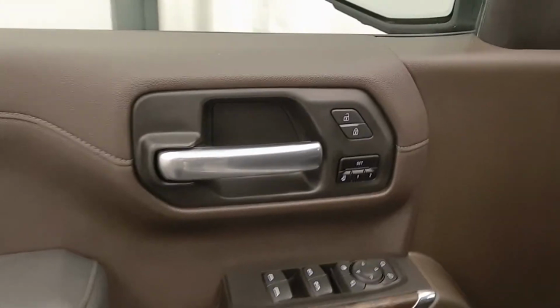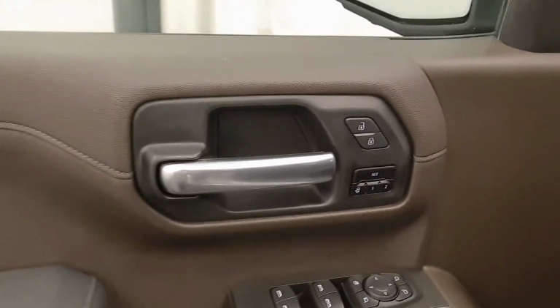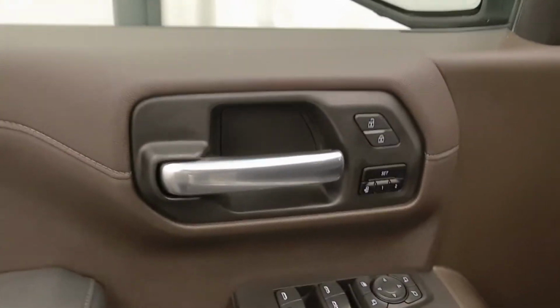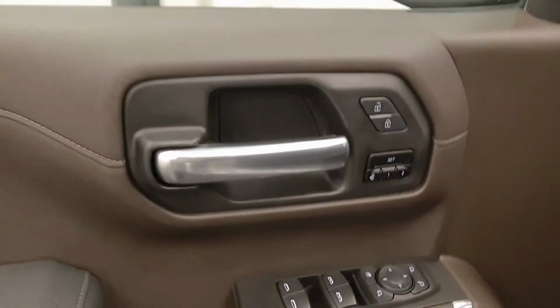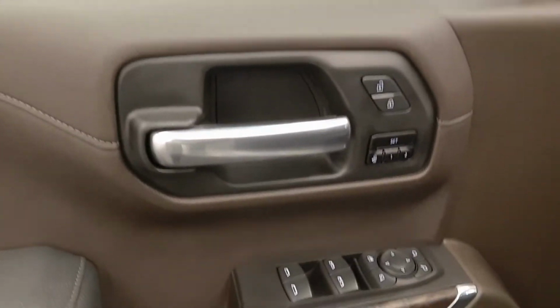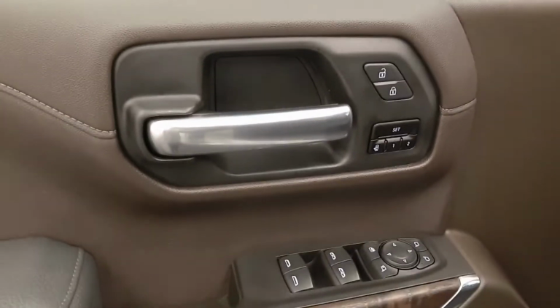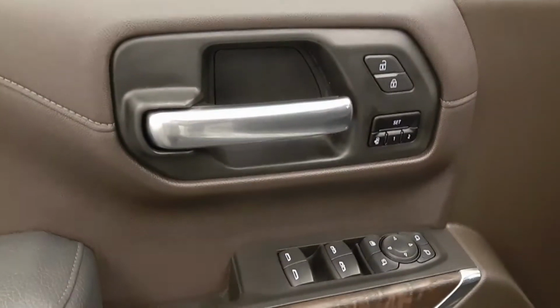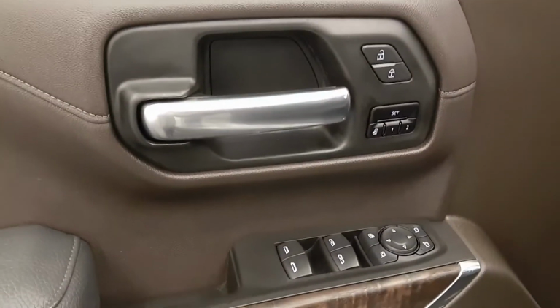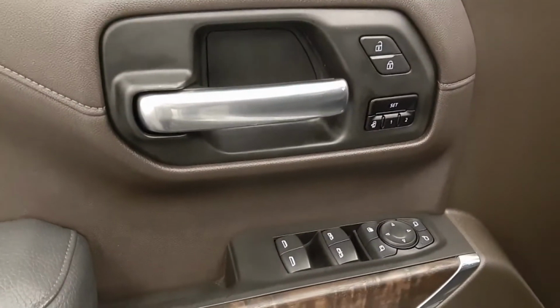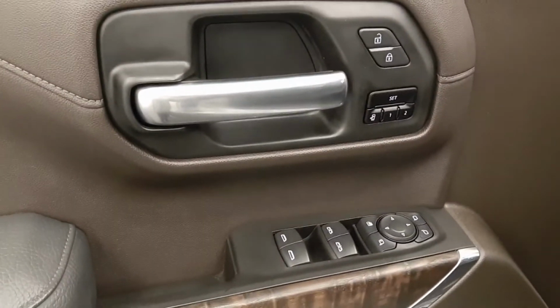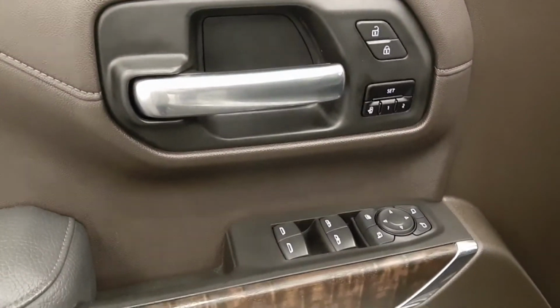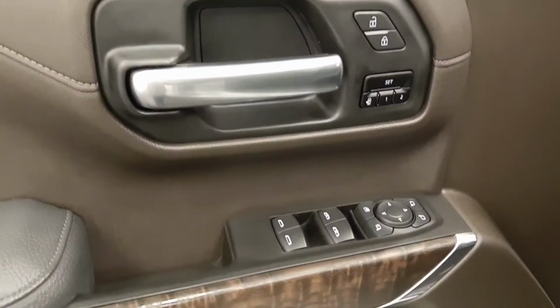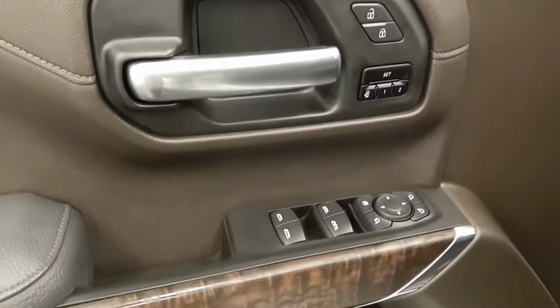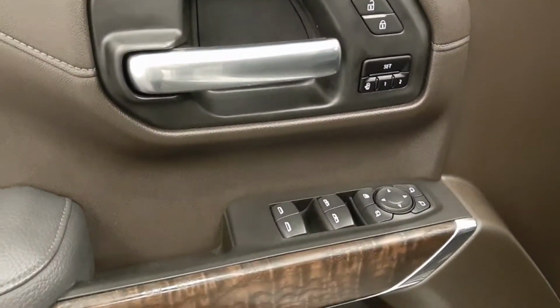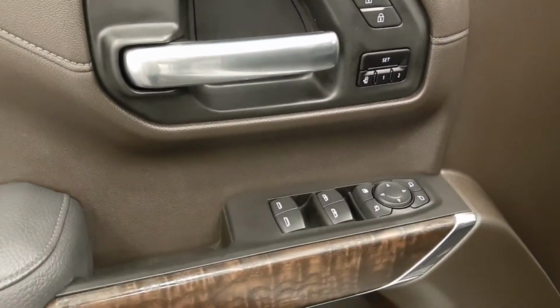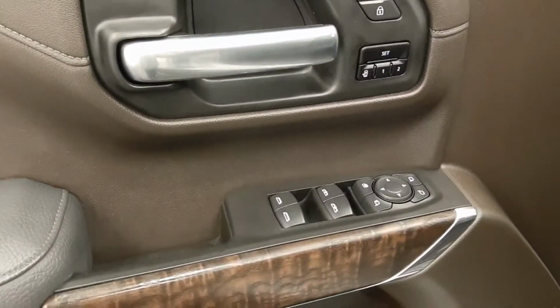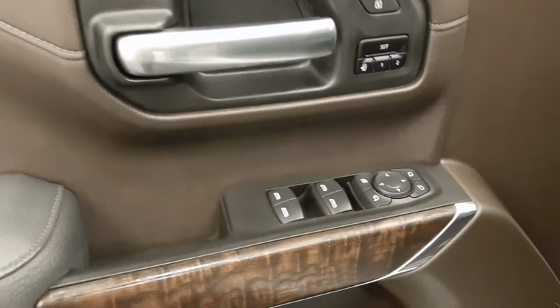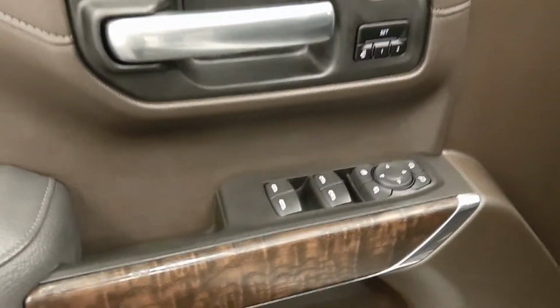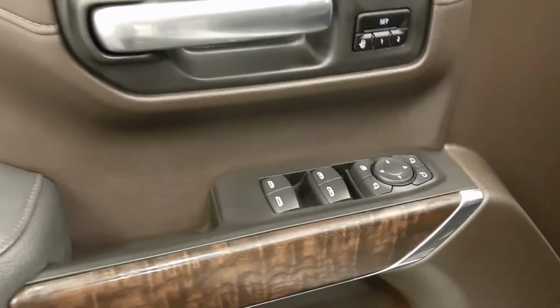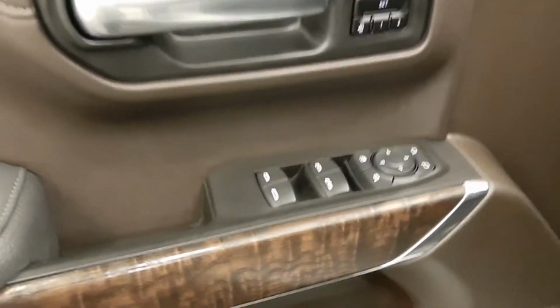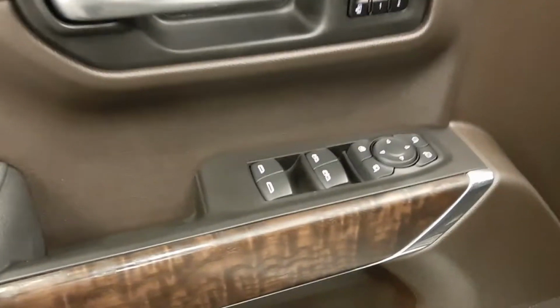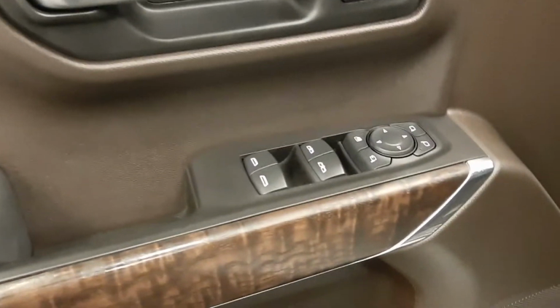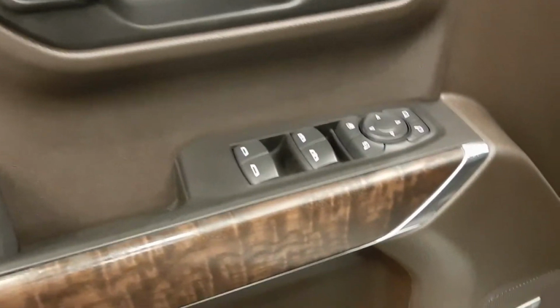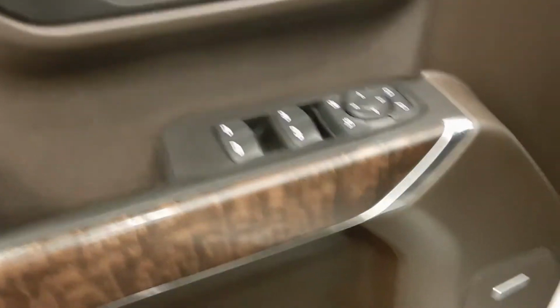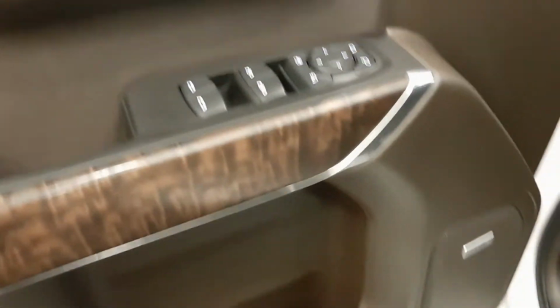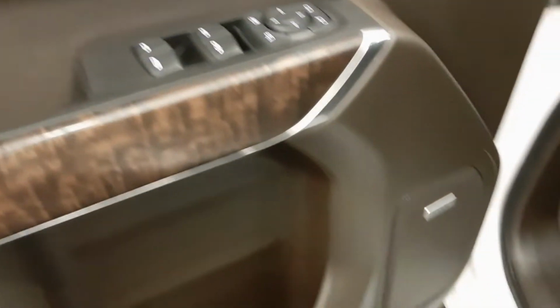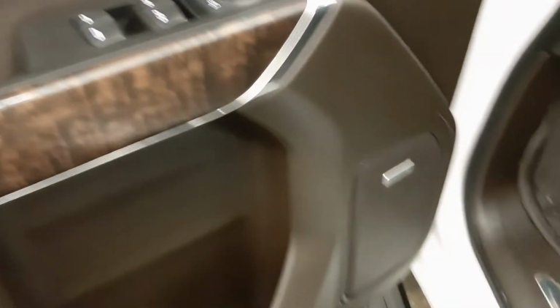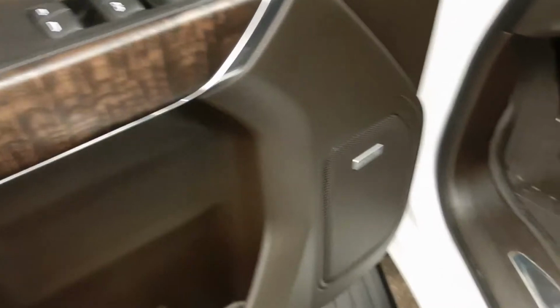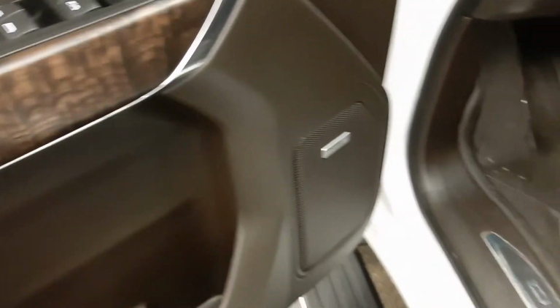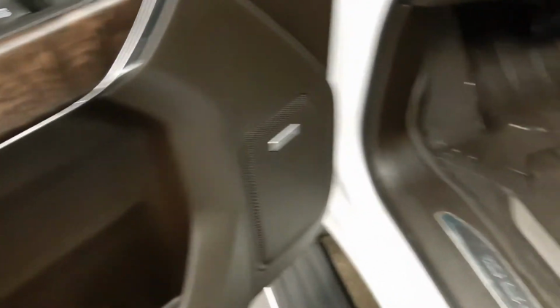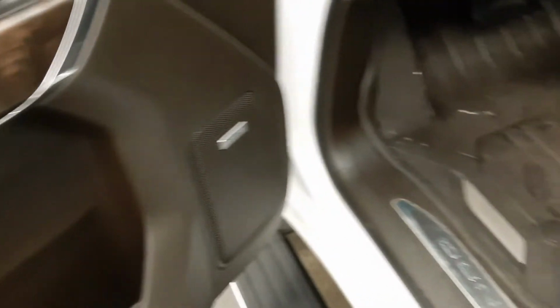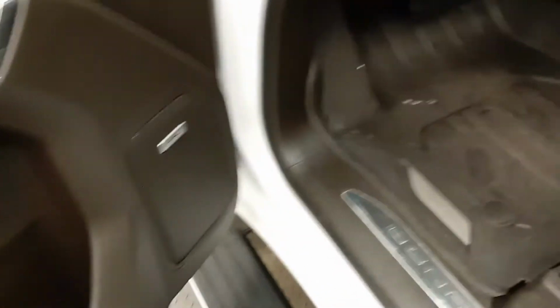Power windows, locks, and mirrors with memory seats. Power folding mirrors and a premium audio system.